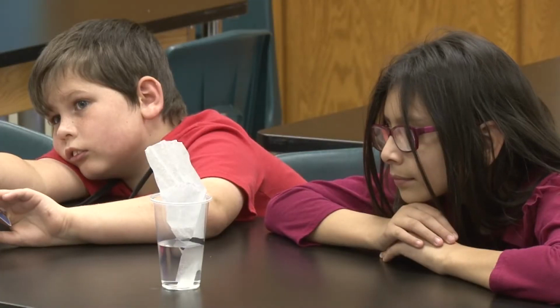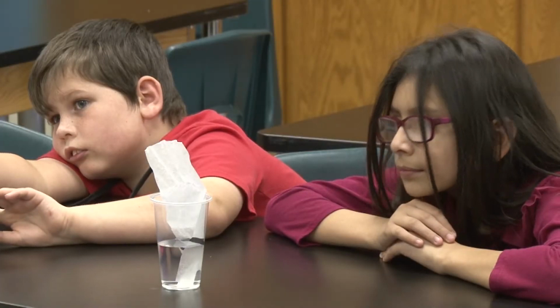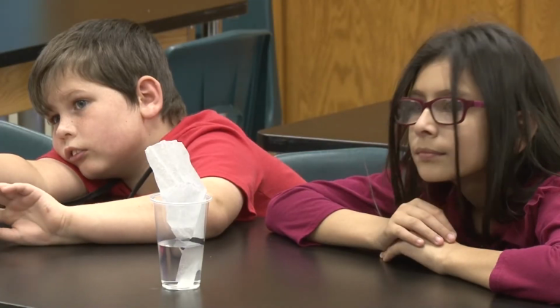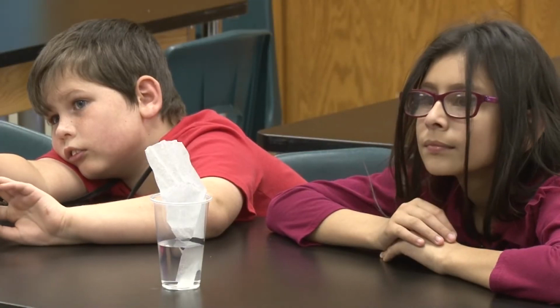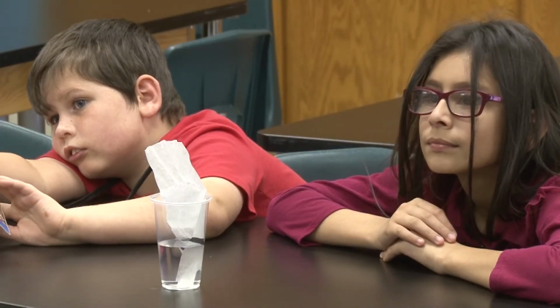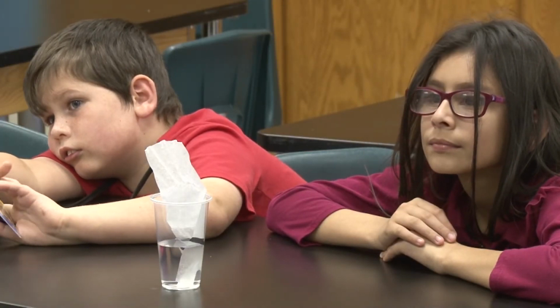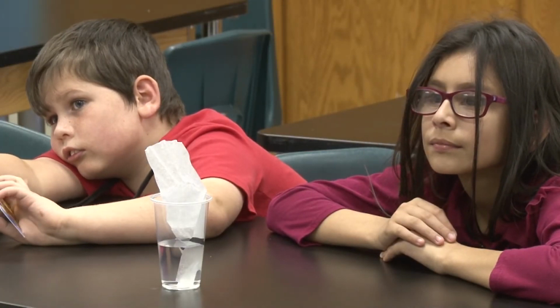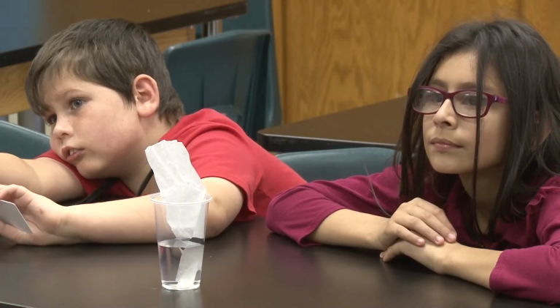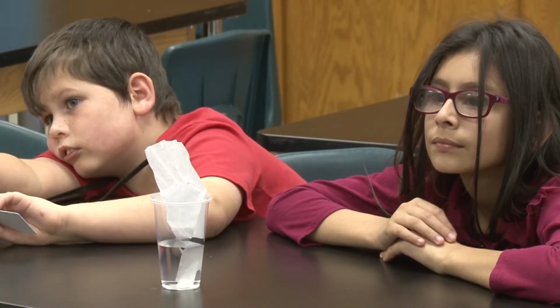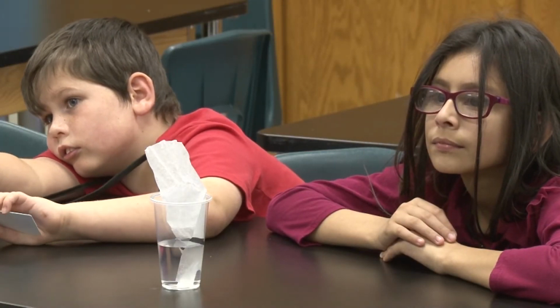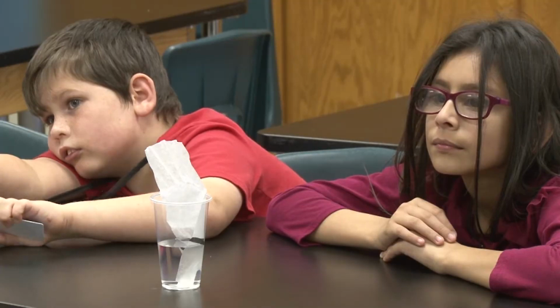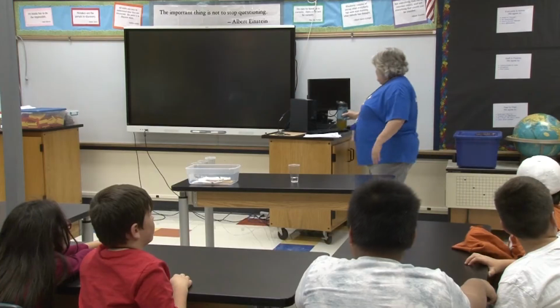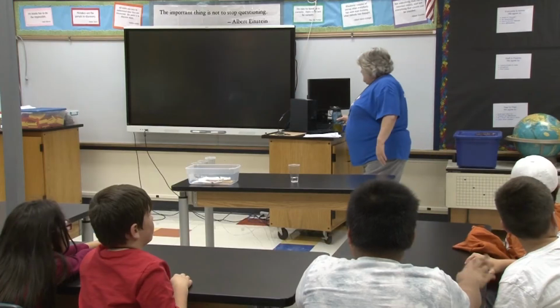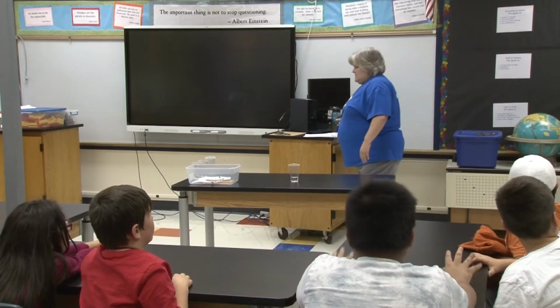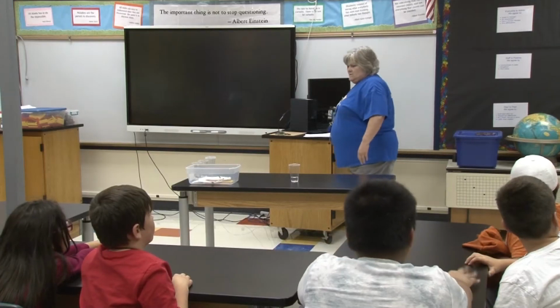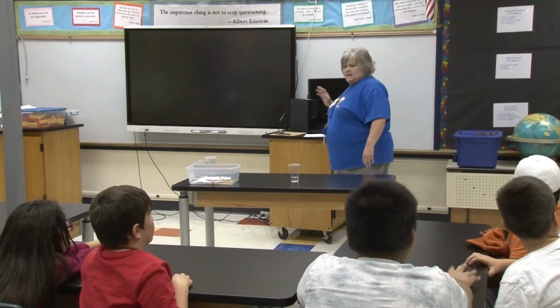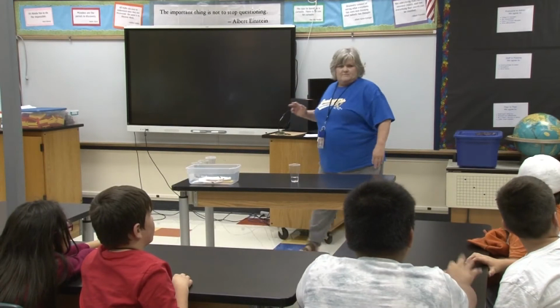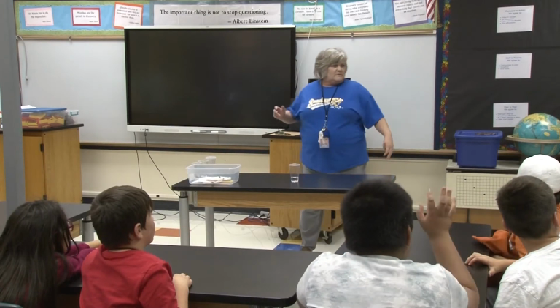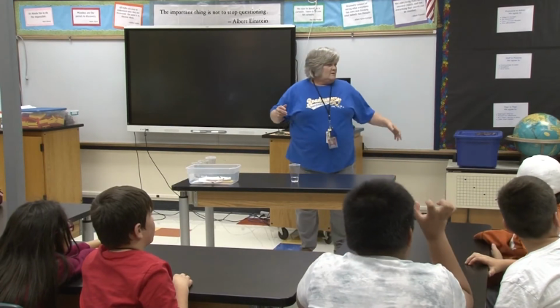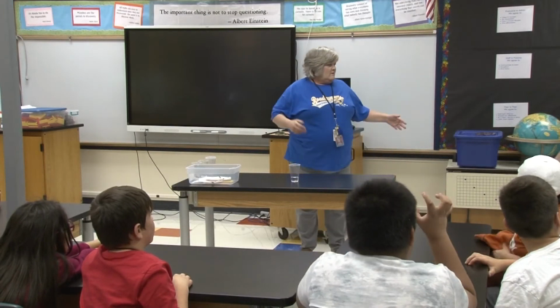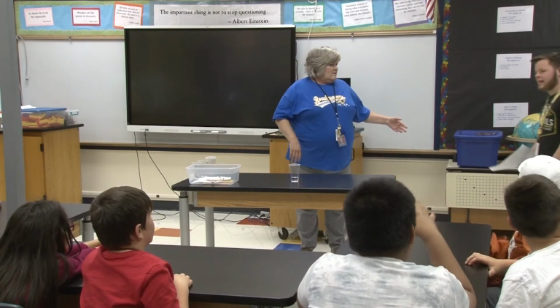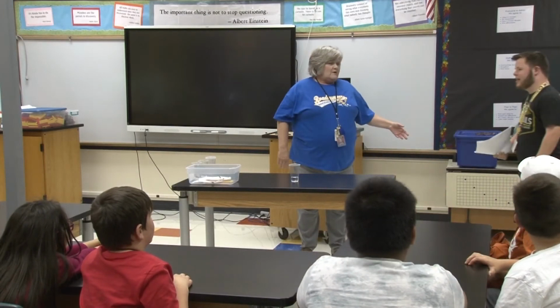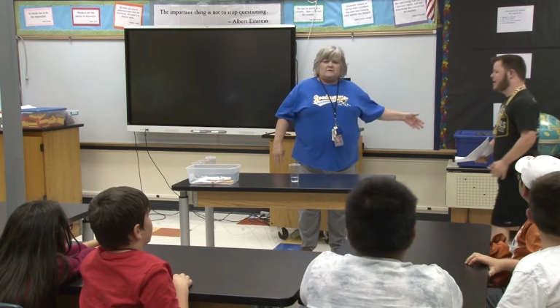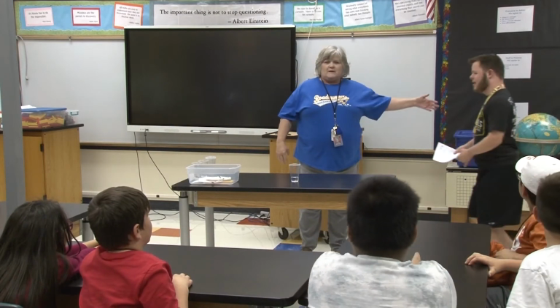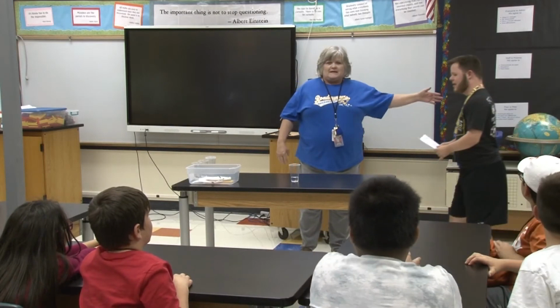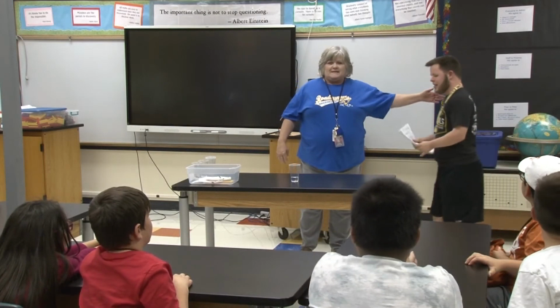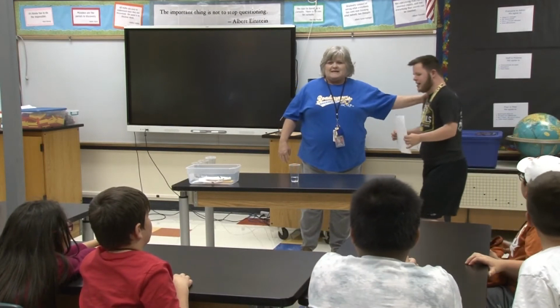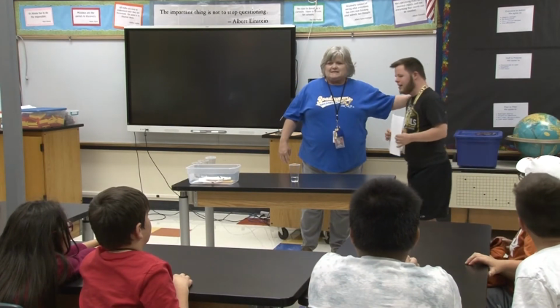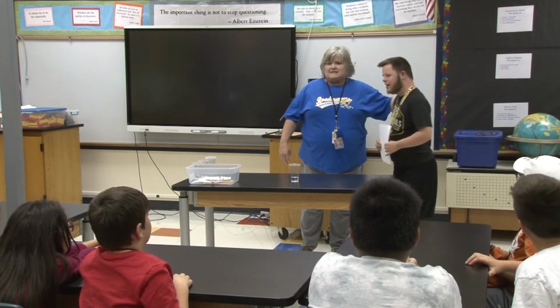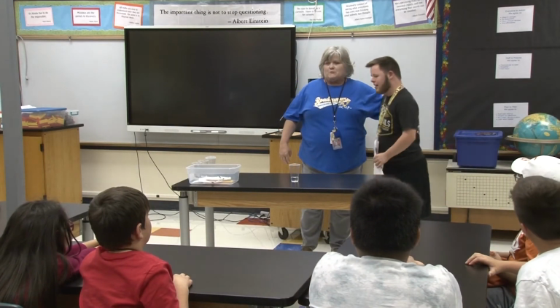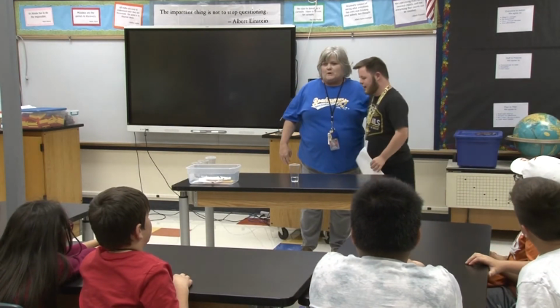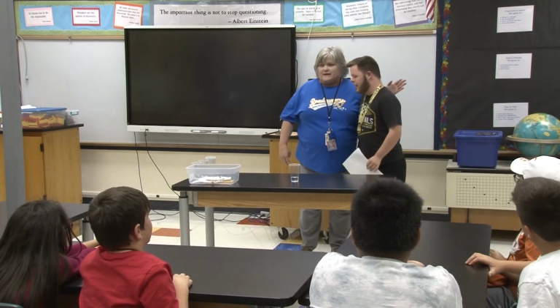And that is why Ms. Thetford decided to bring in a special guest to help lead this experiment. Okay everybody, this is Brogan.